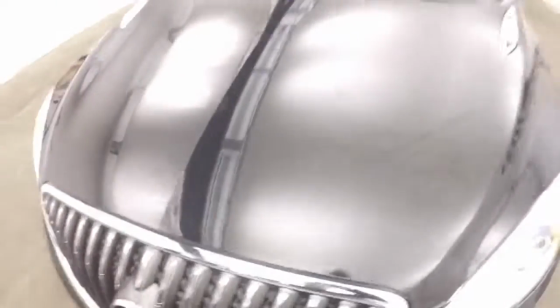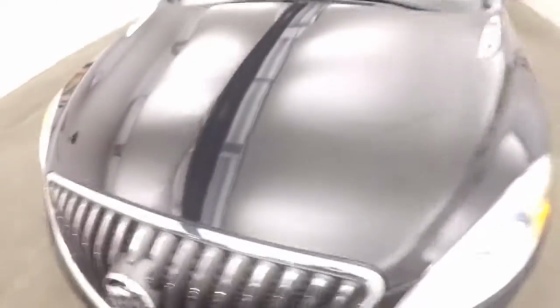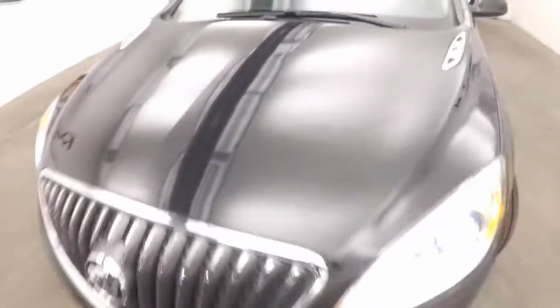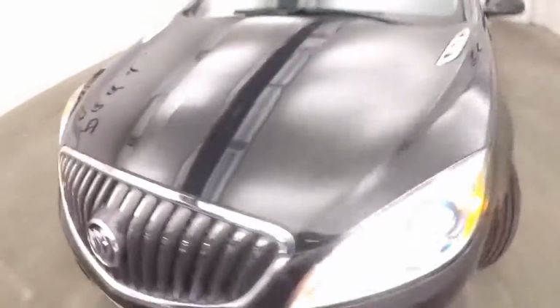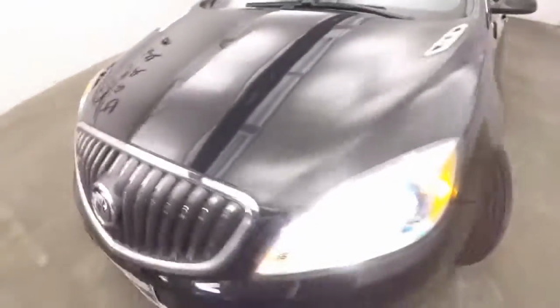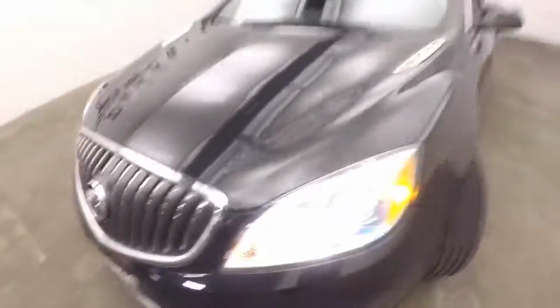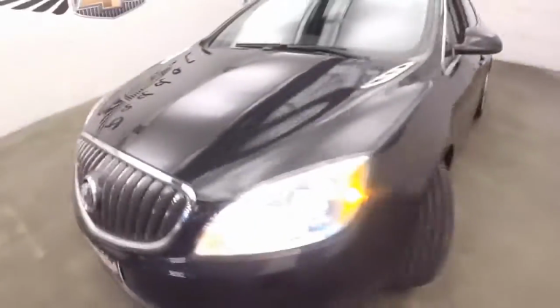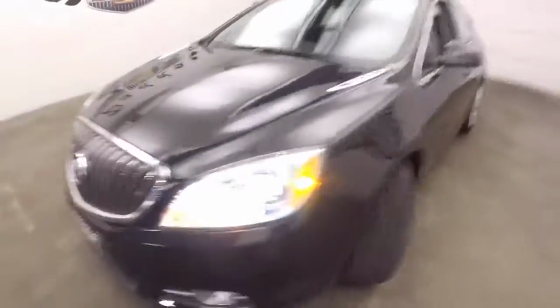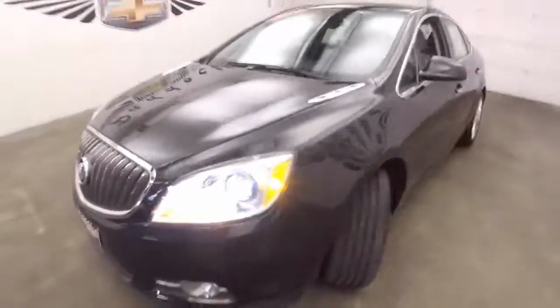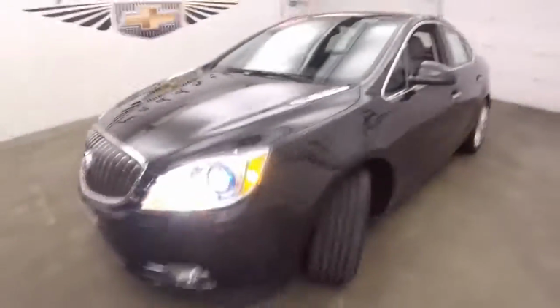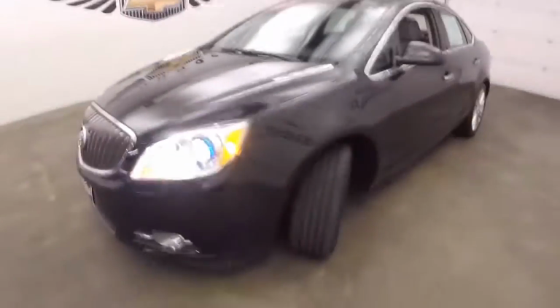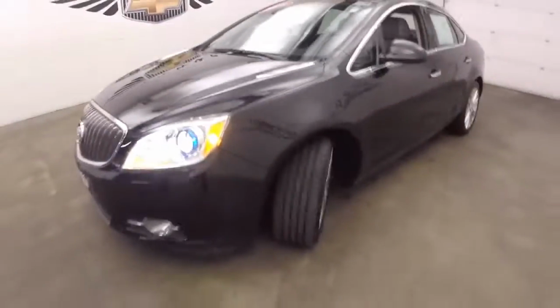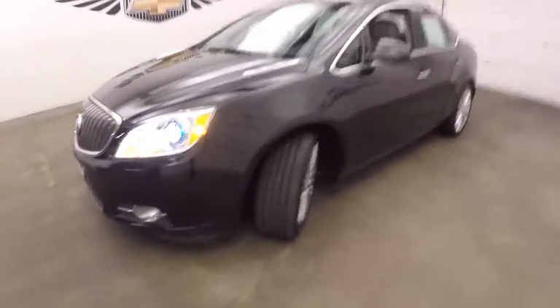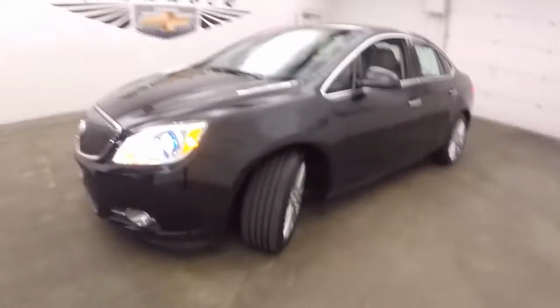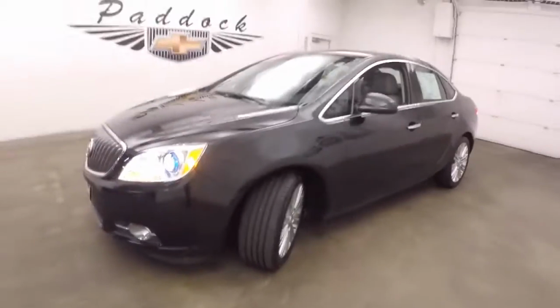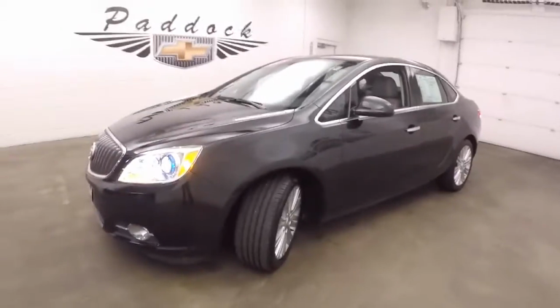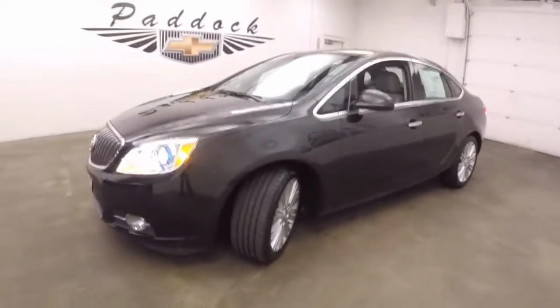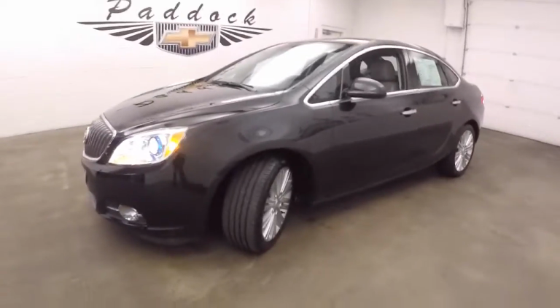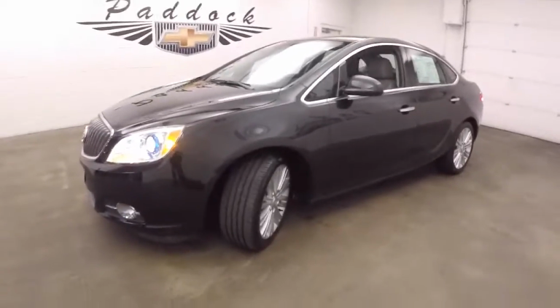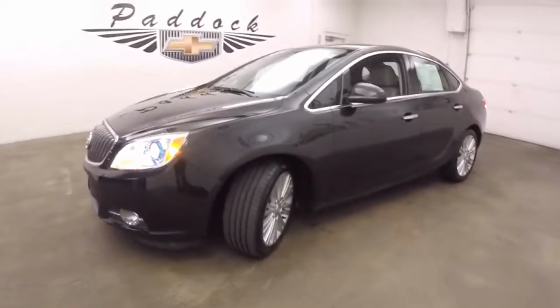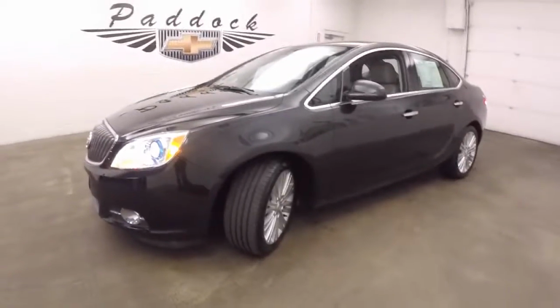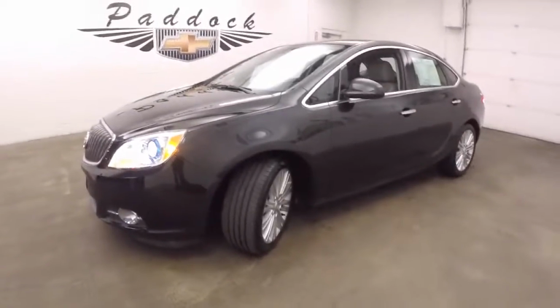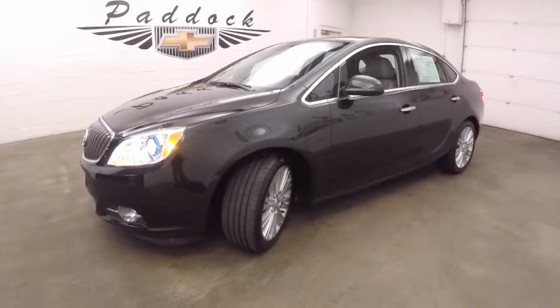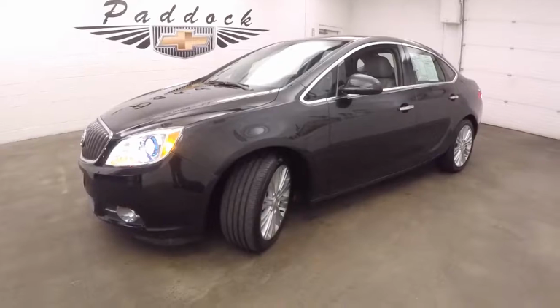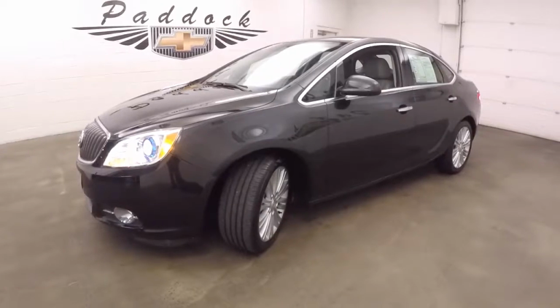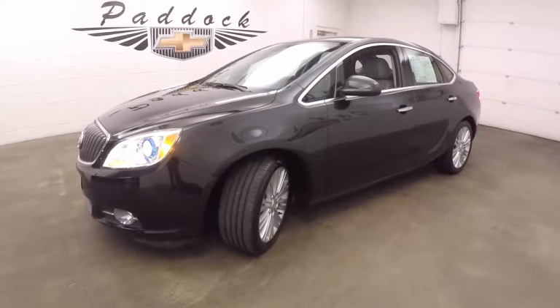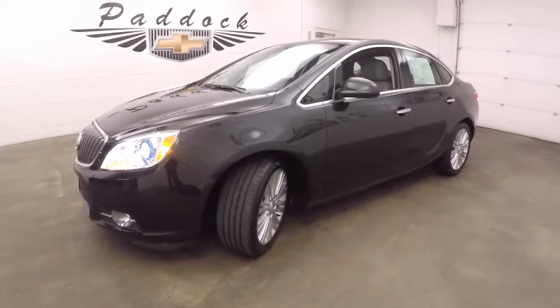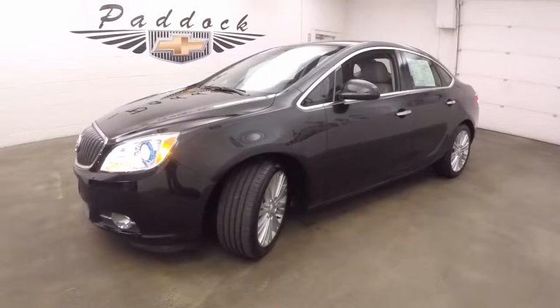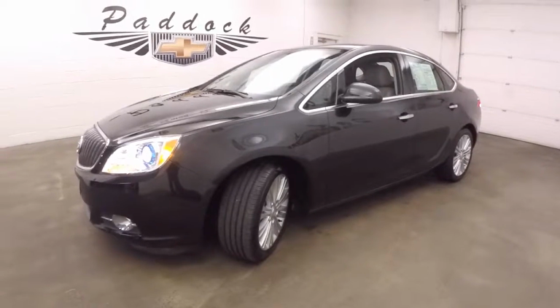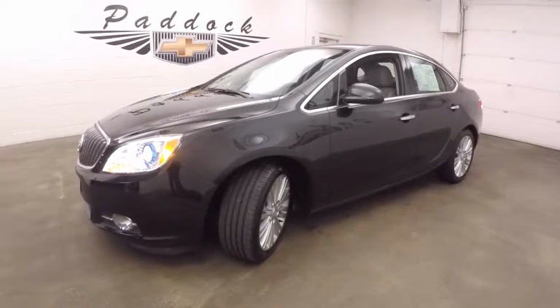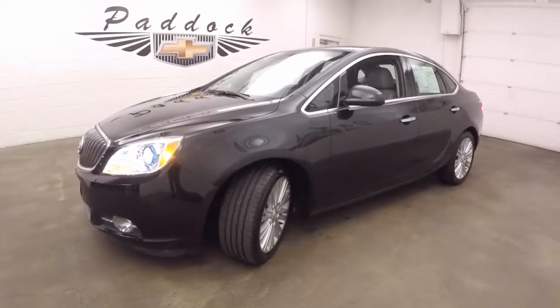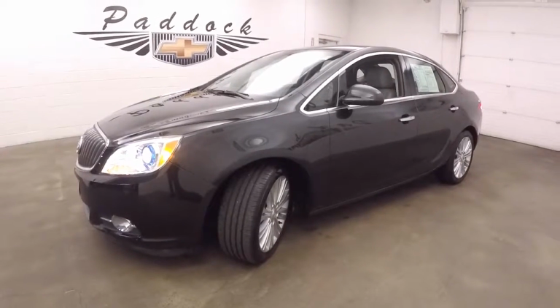To find out more about this Buick, give us a call at 876-0945.